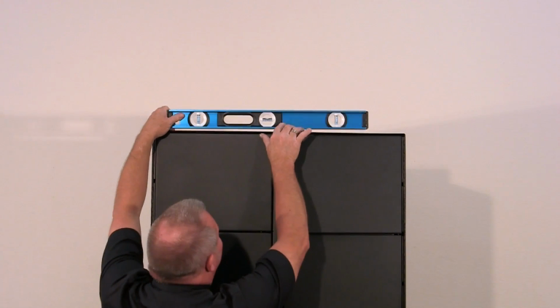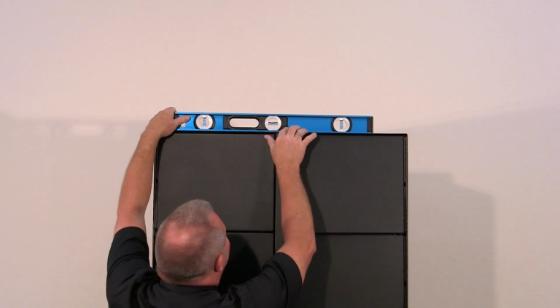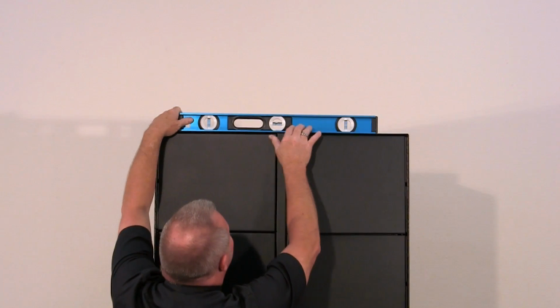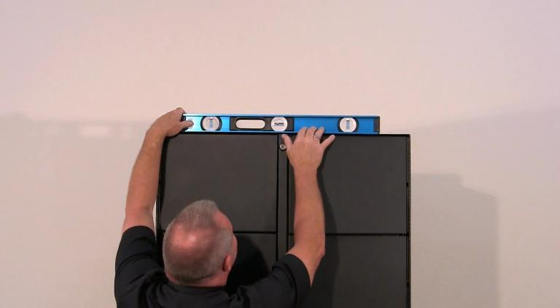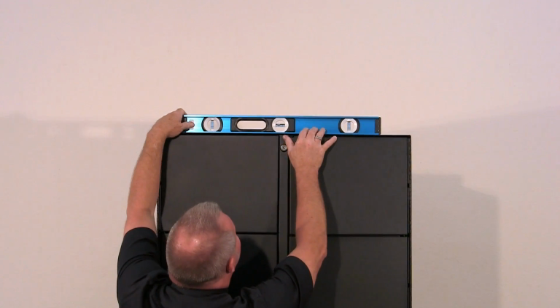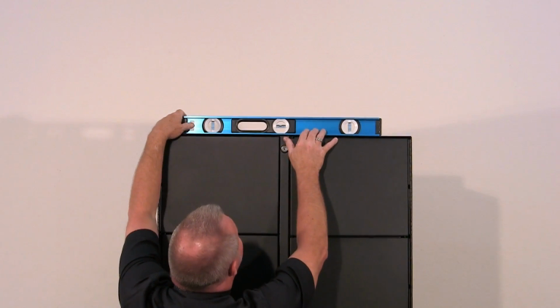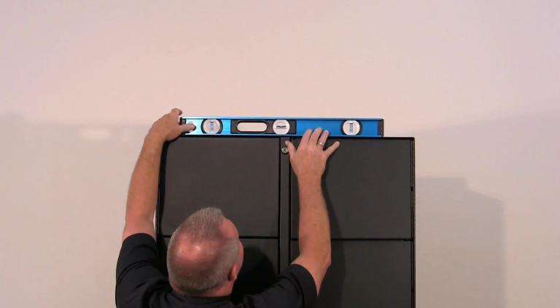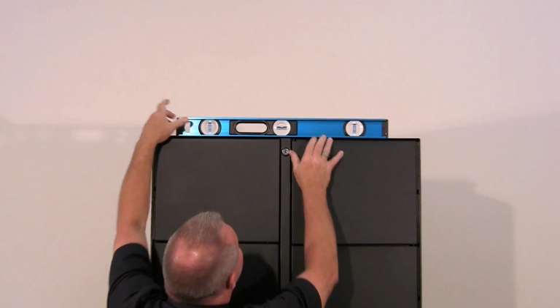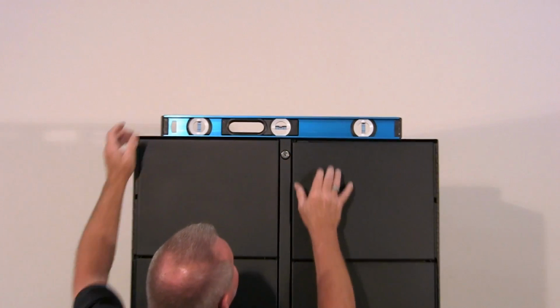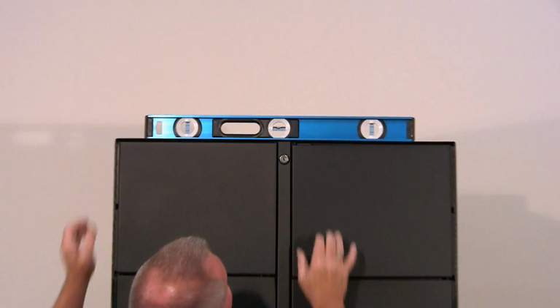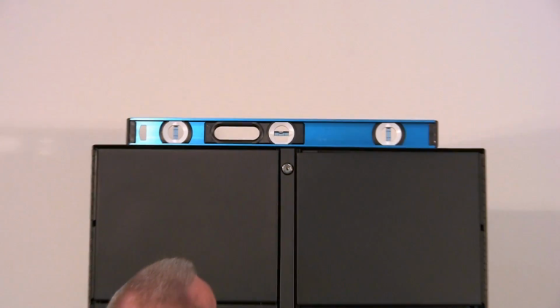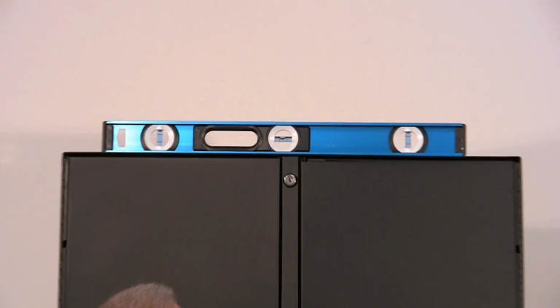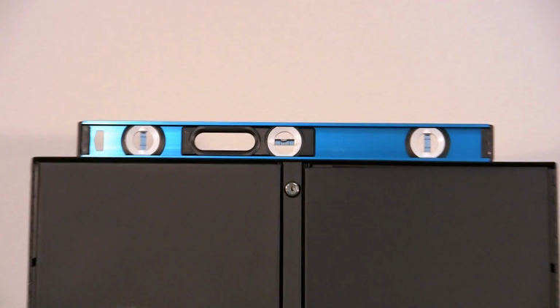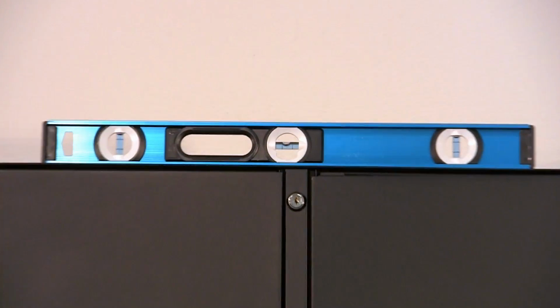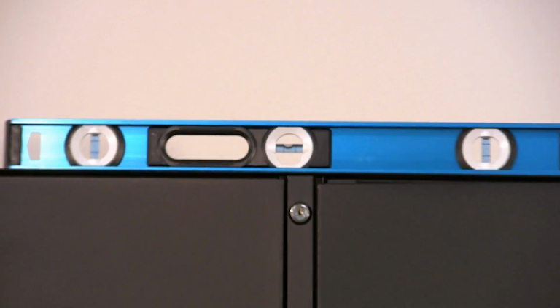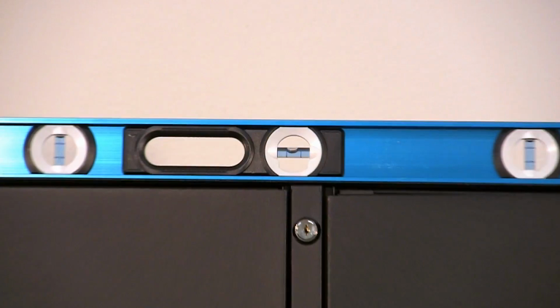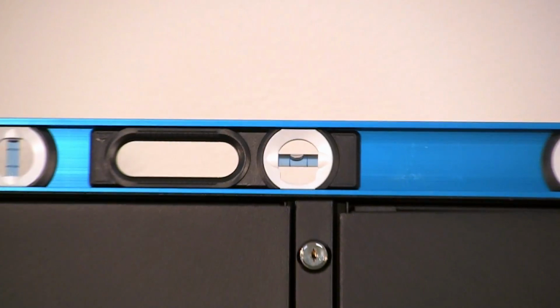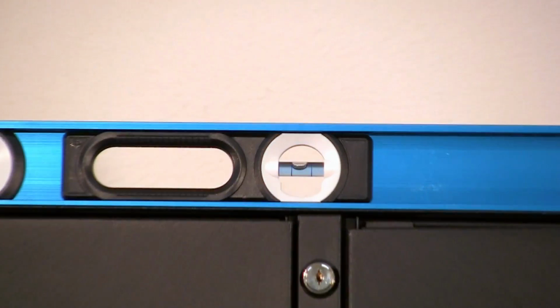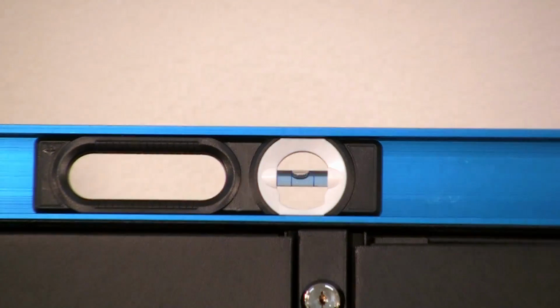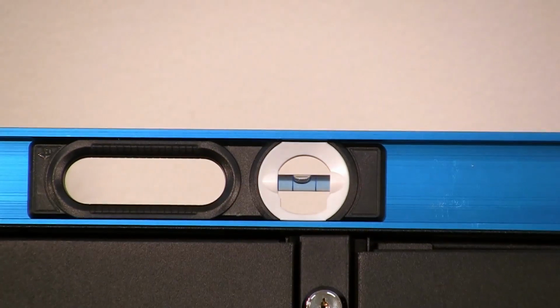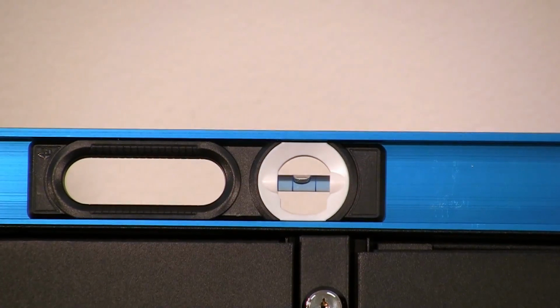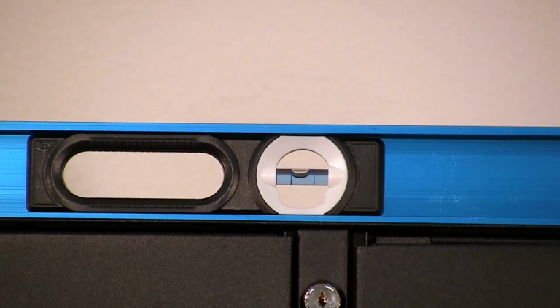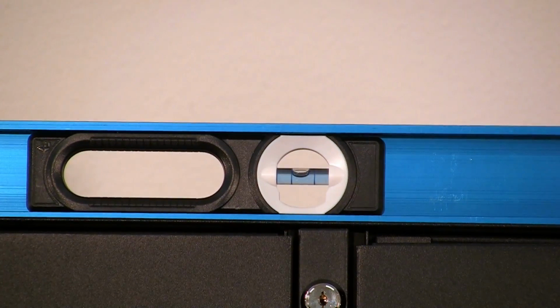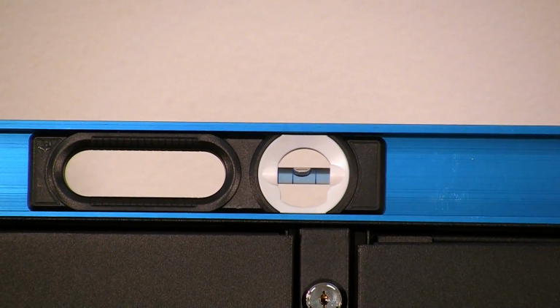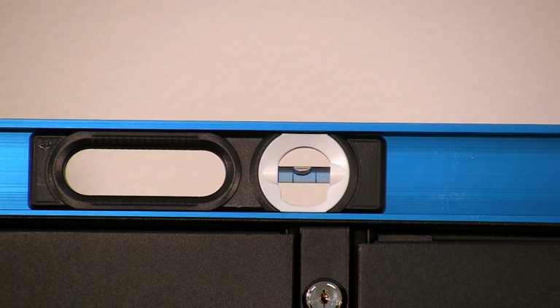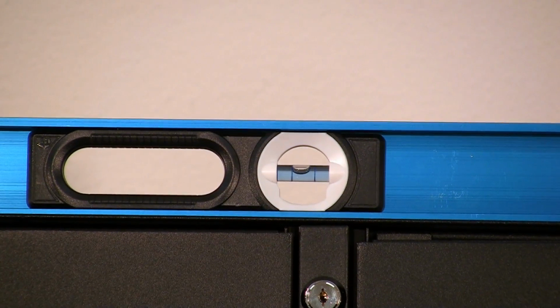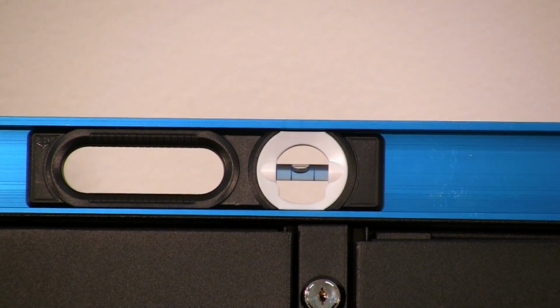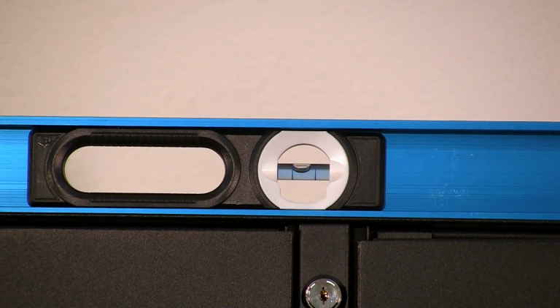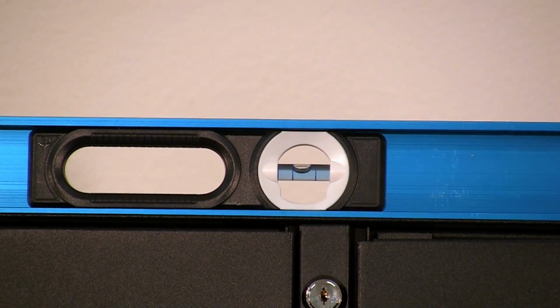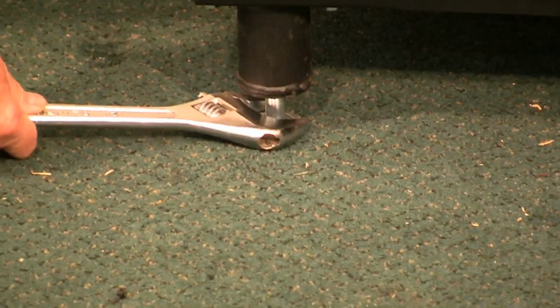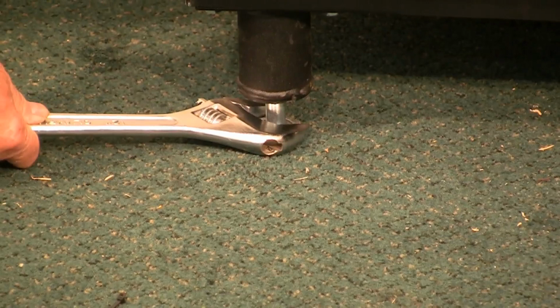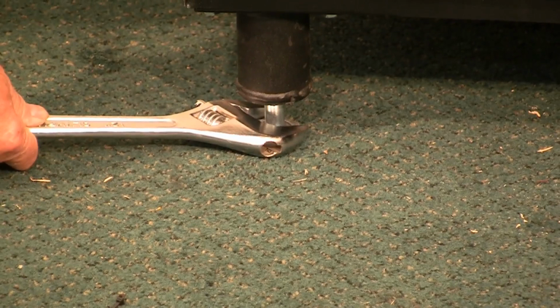Next, place the level on the cabinet front — not the door edge, but the cabinet — and level the machine left to right.